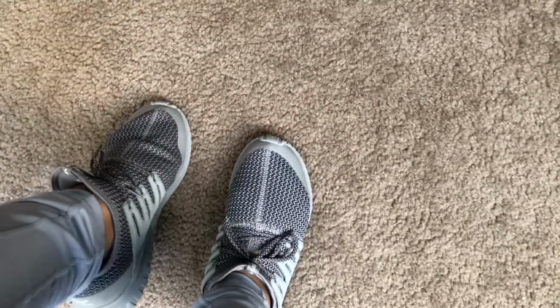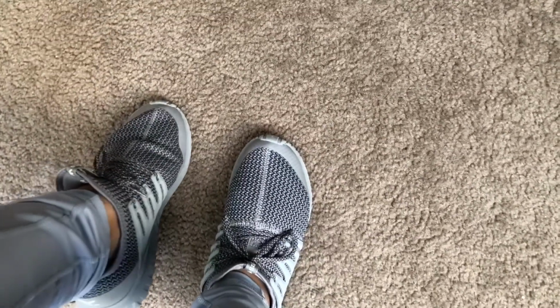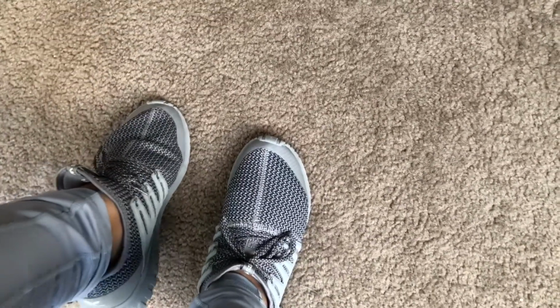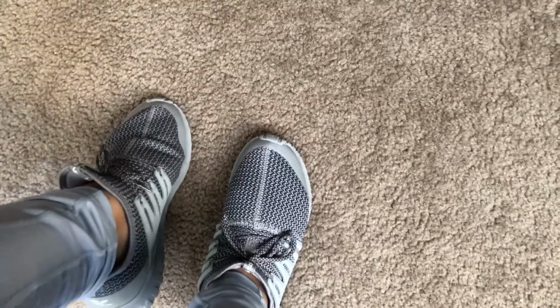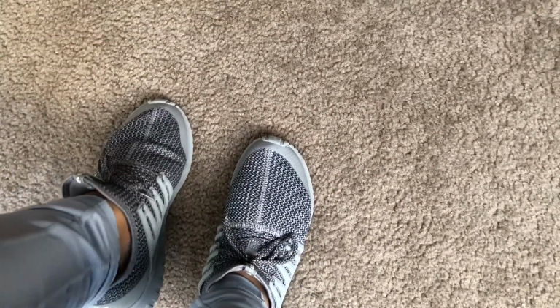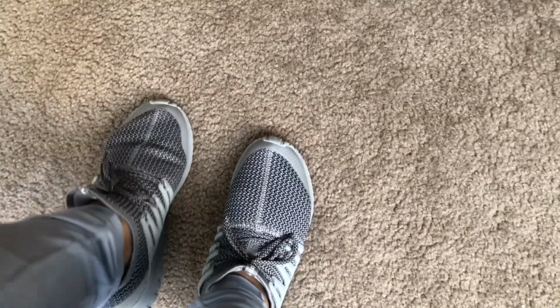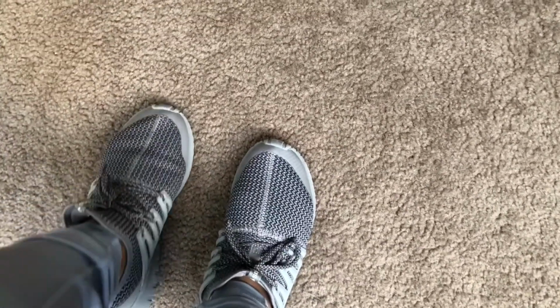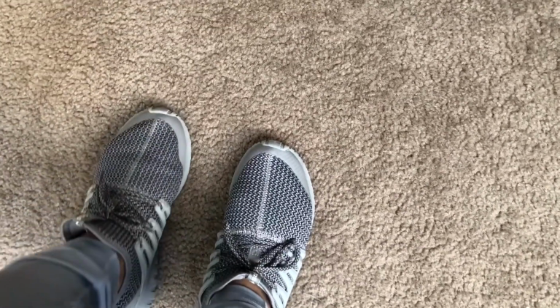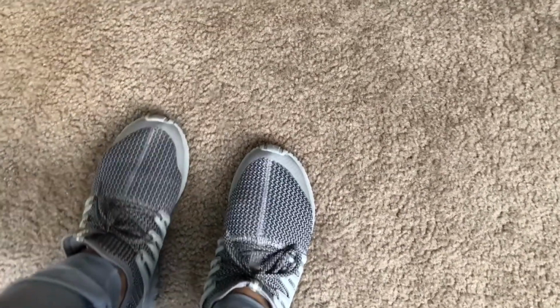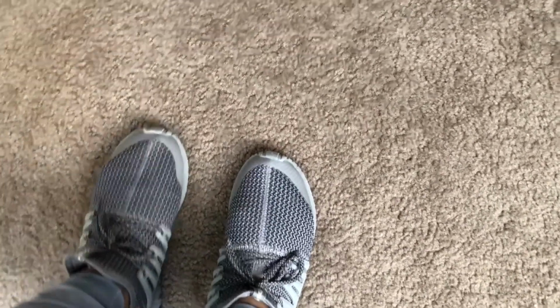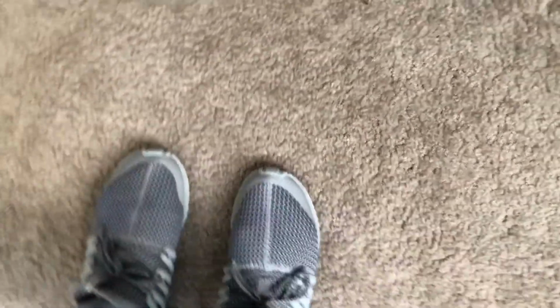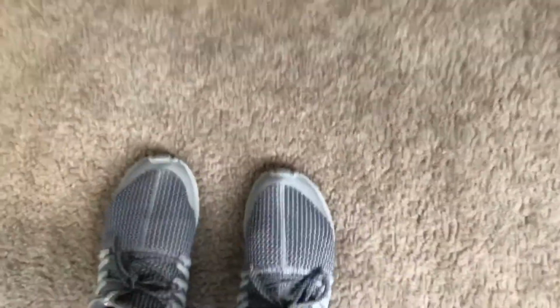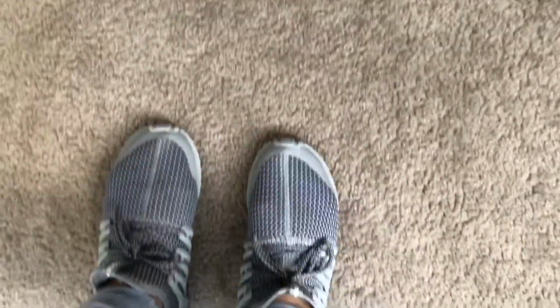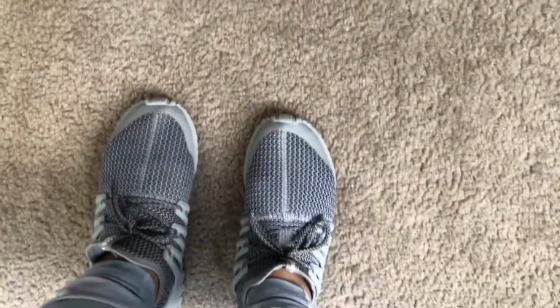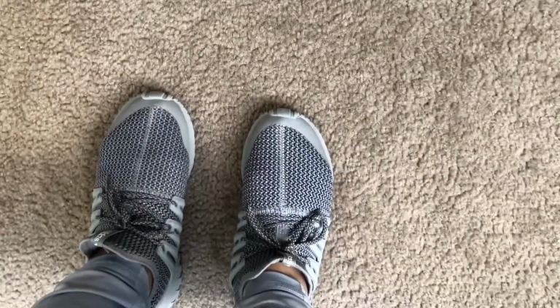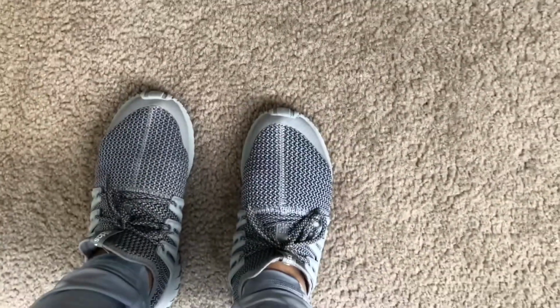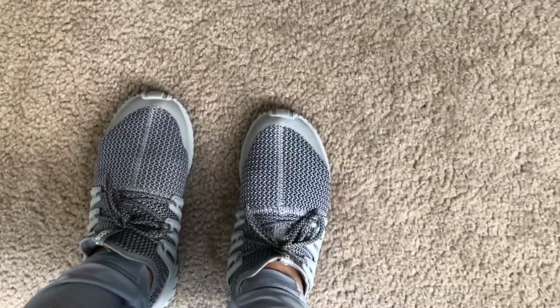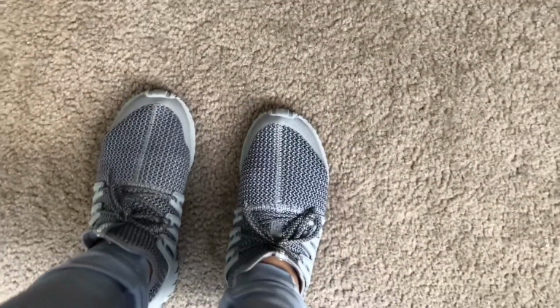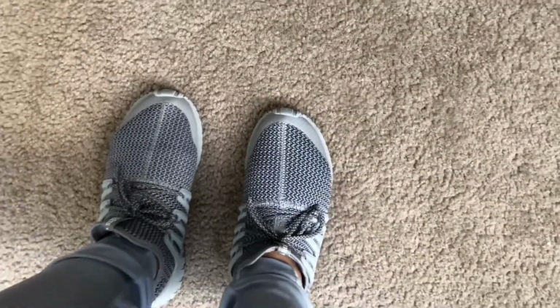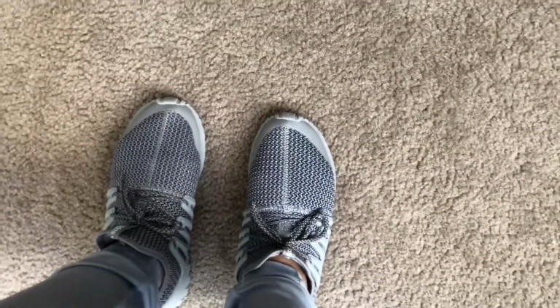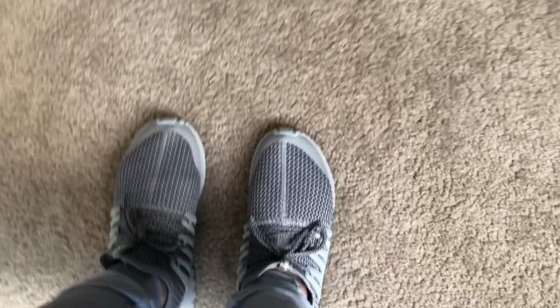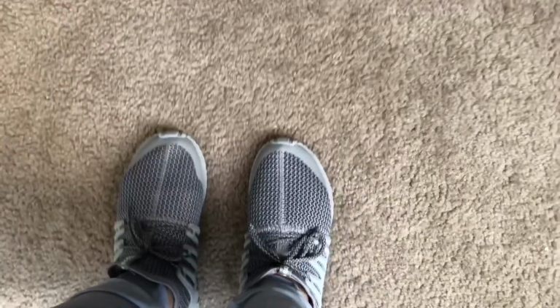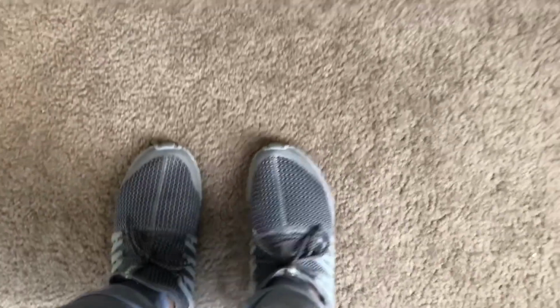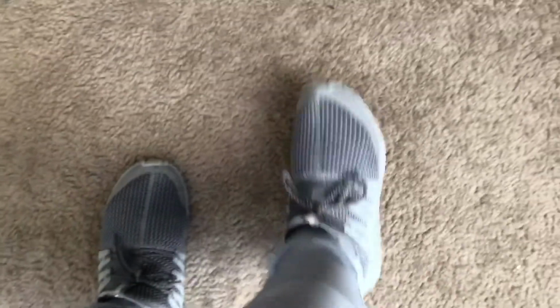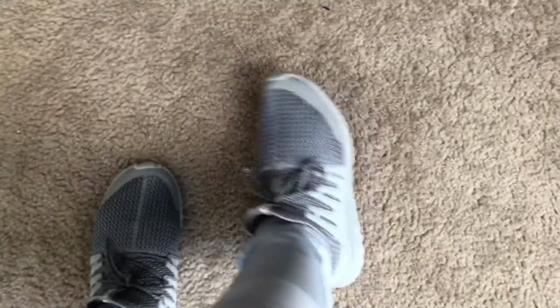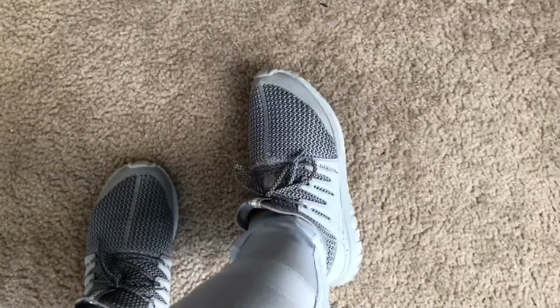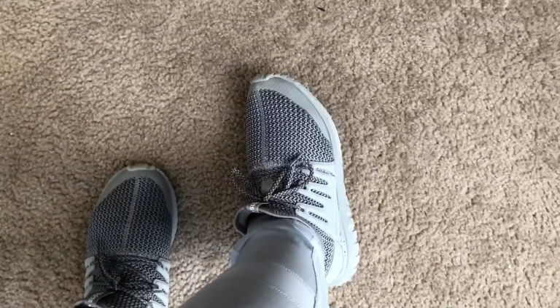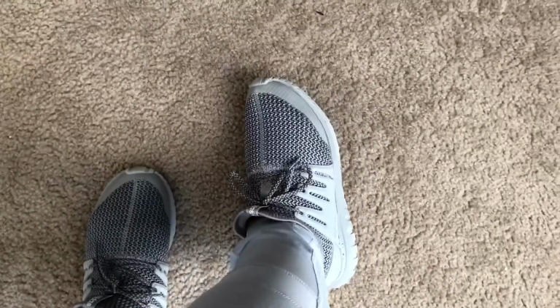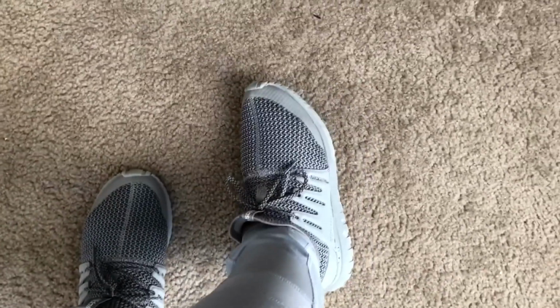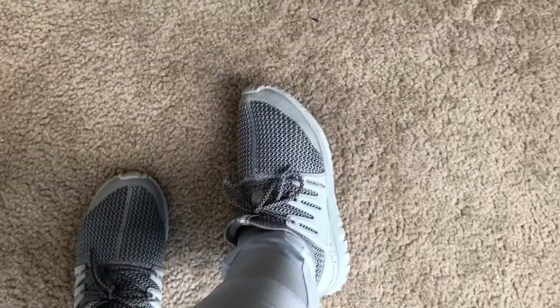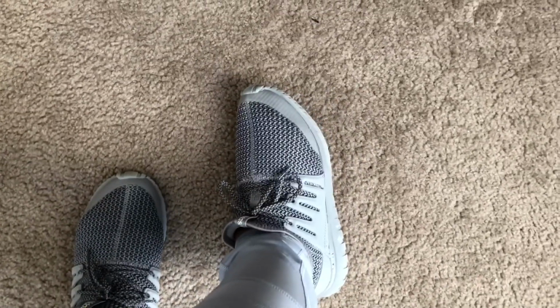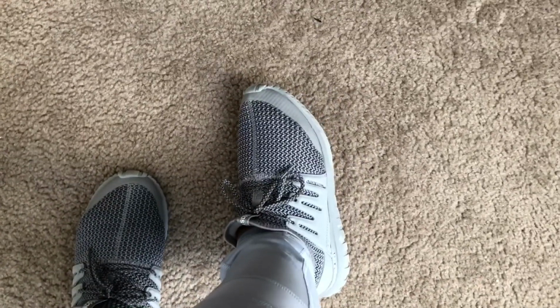I just want to give you guys a nice up-close look at my shoes since I know I was pretty far back in the other clips.